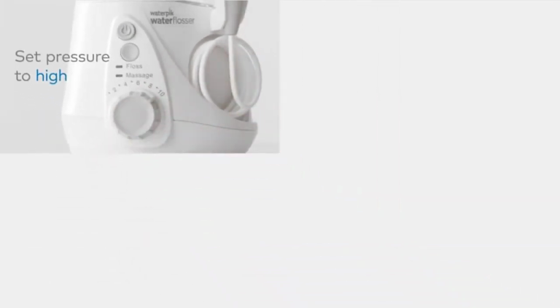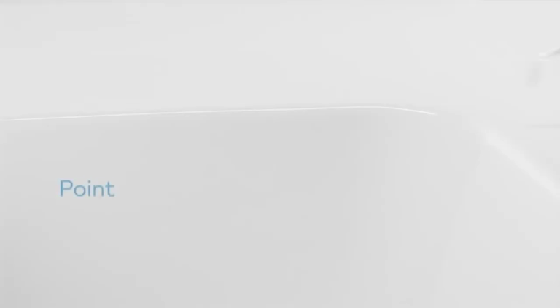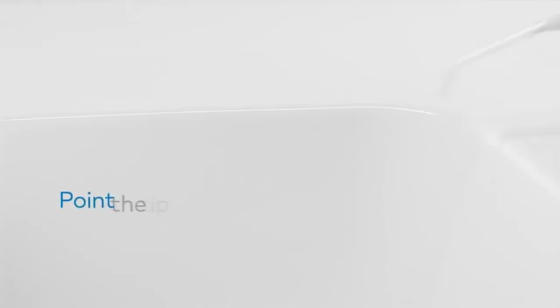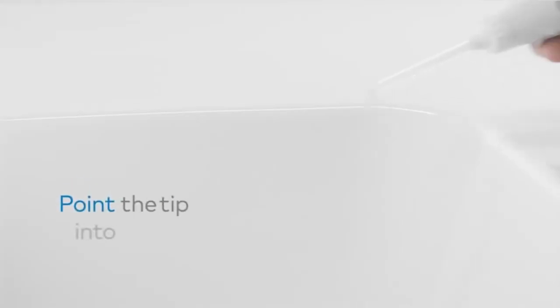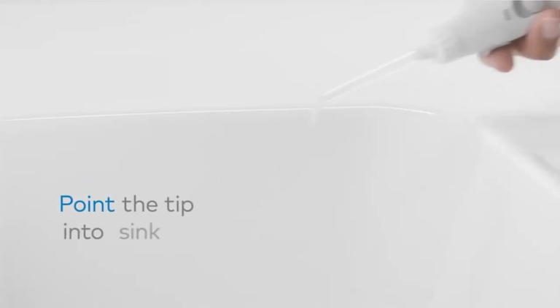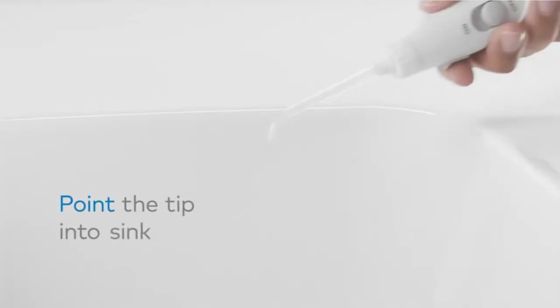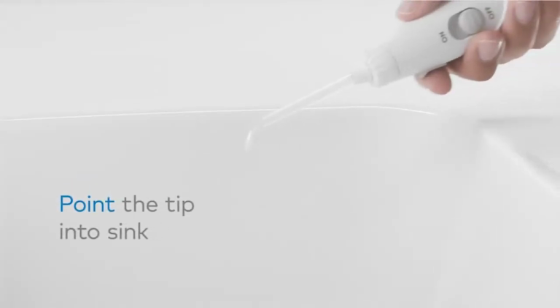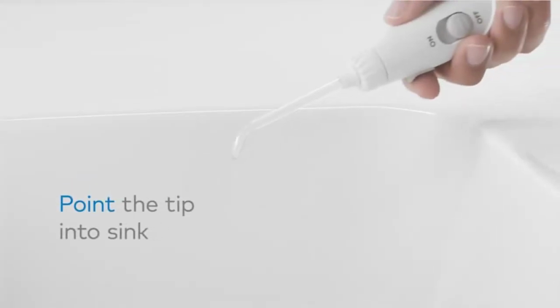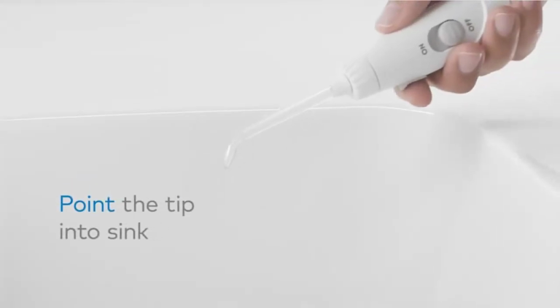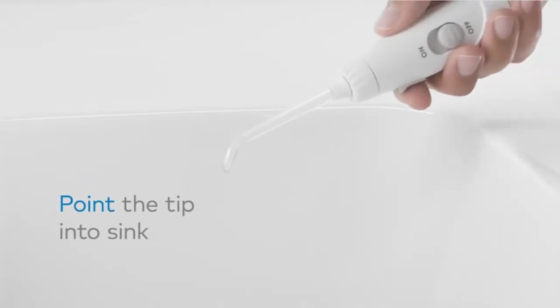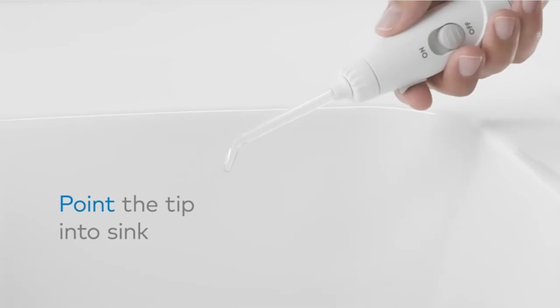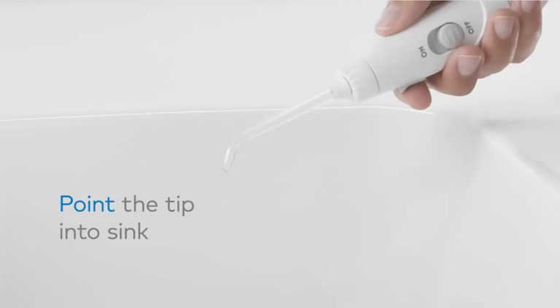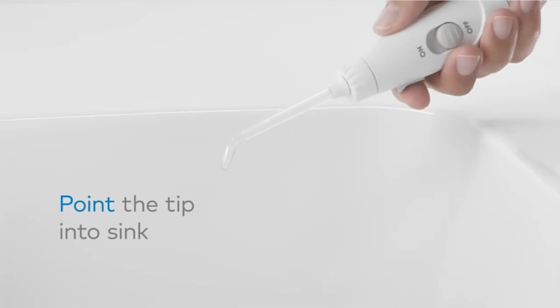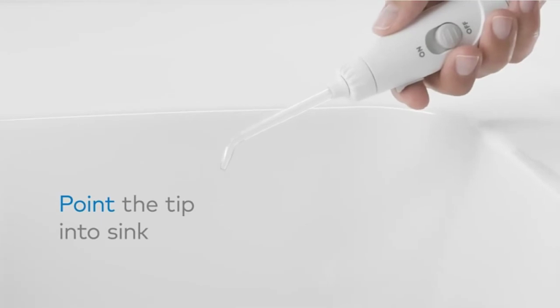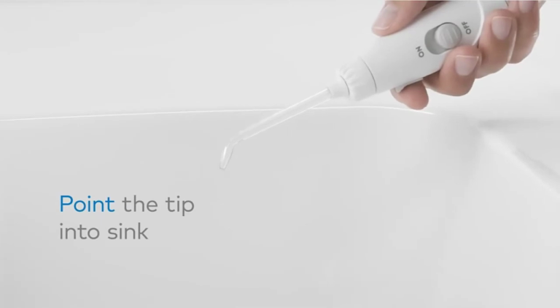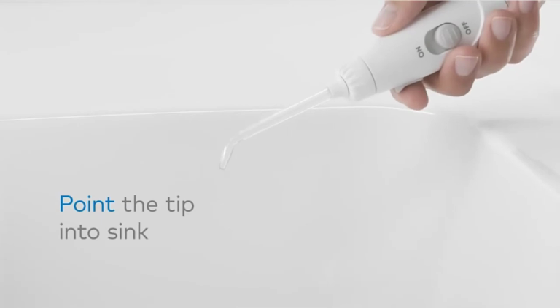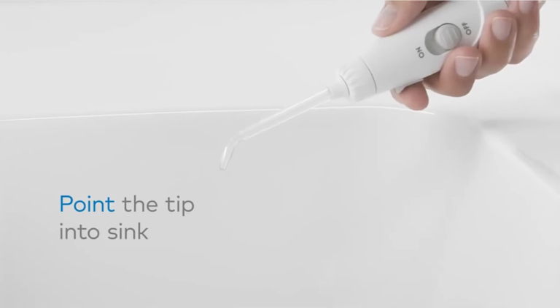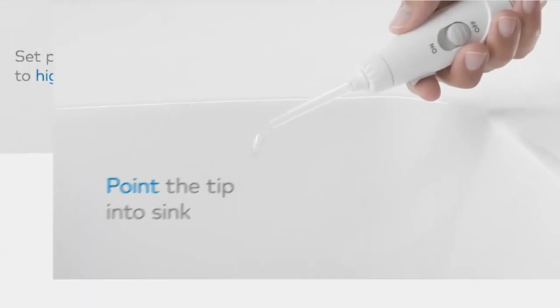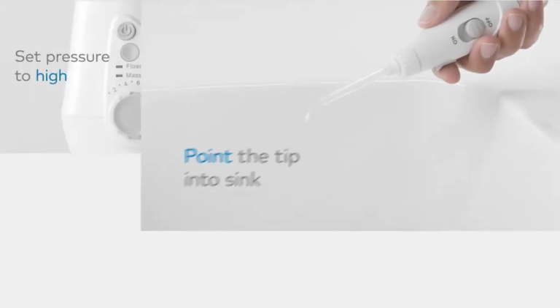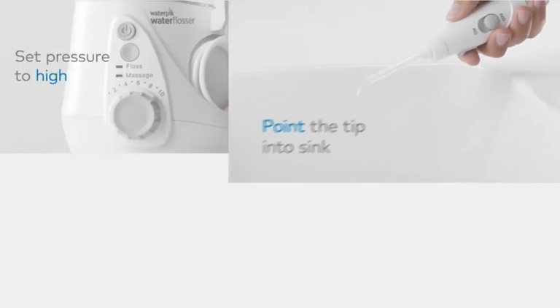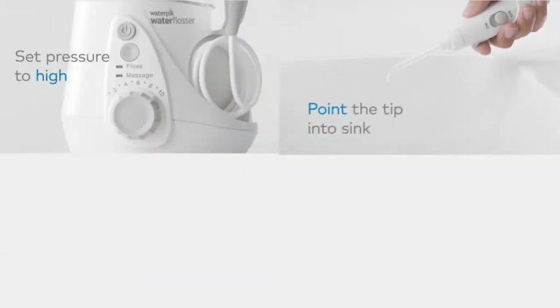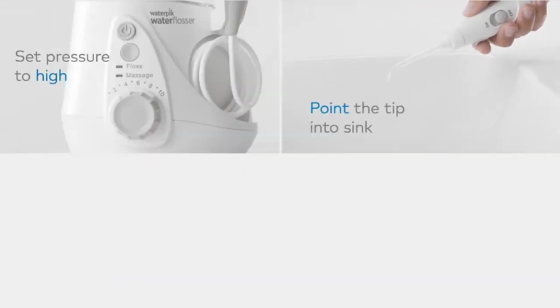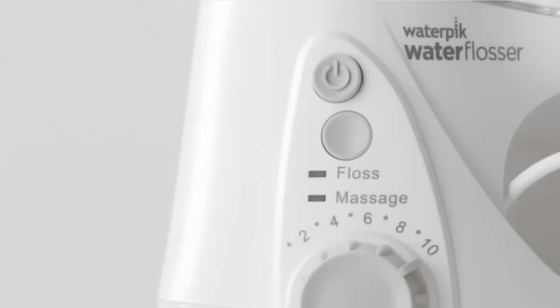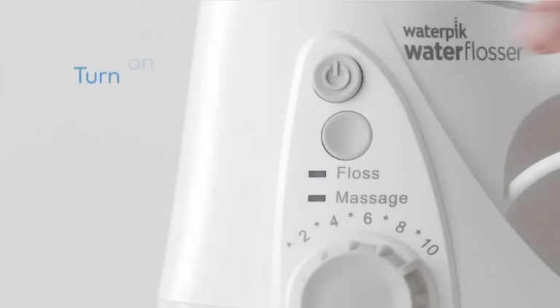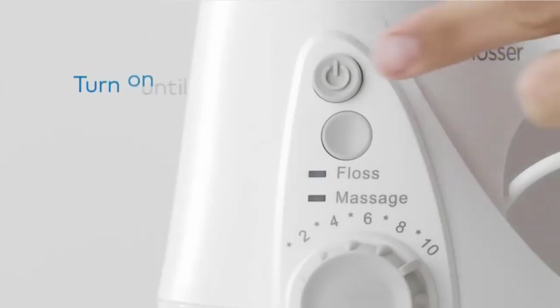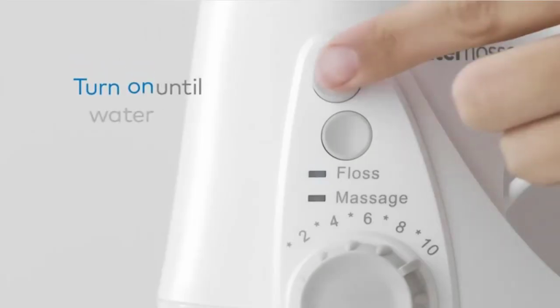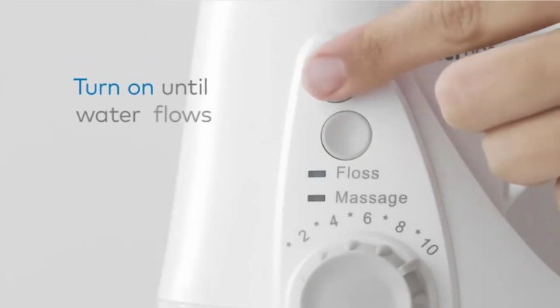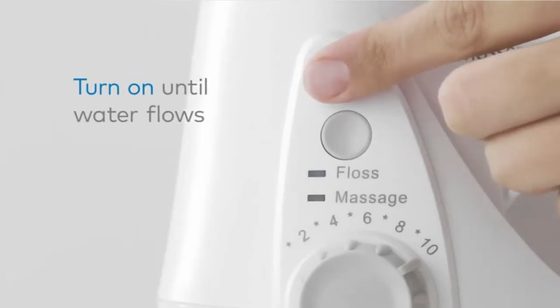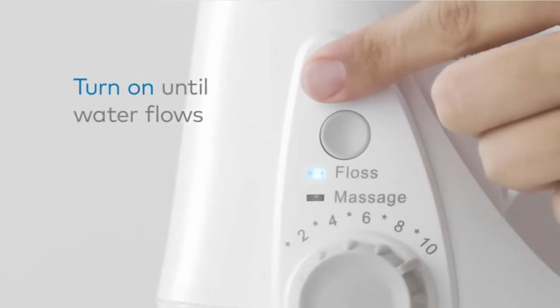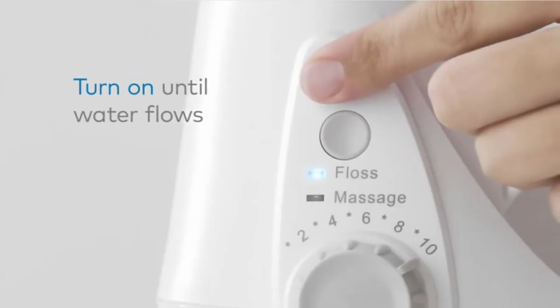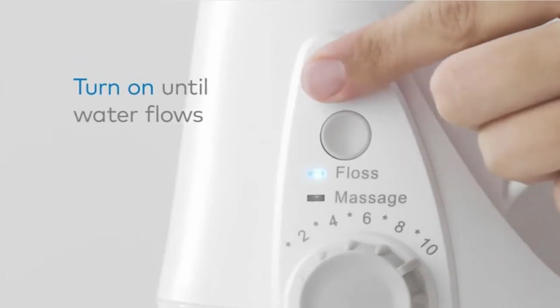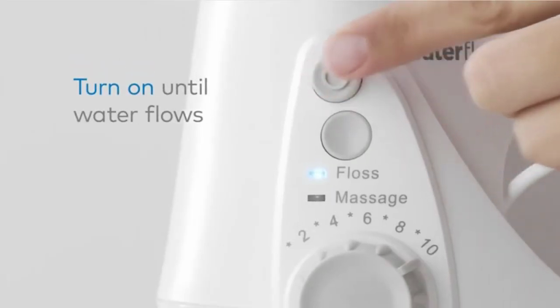Perfect for braces, implants, and other dental work. Check the description for details and prices.